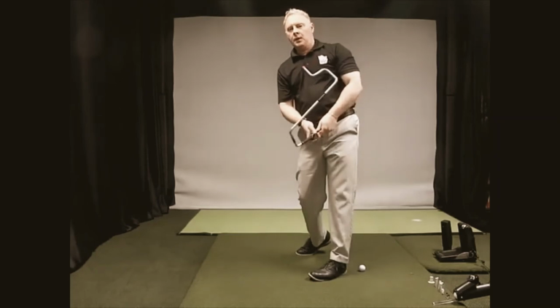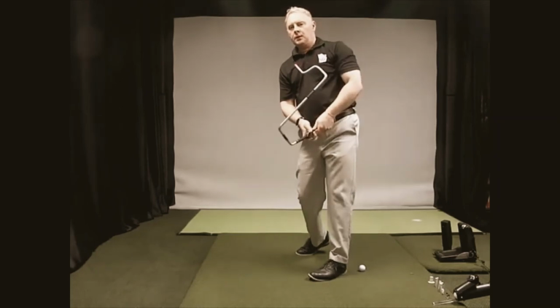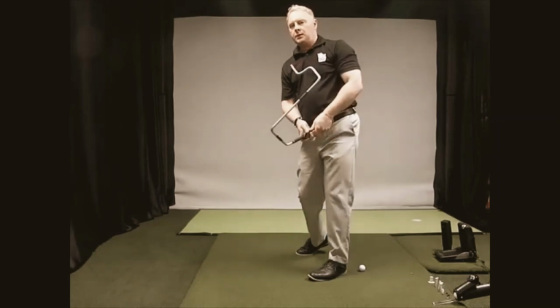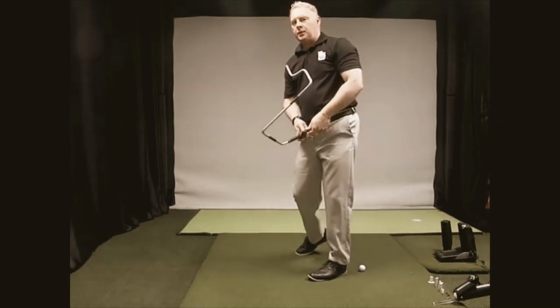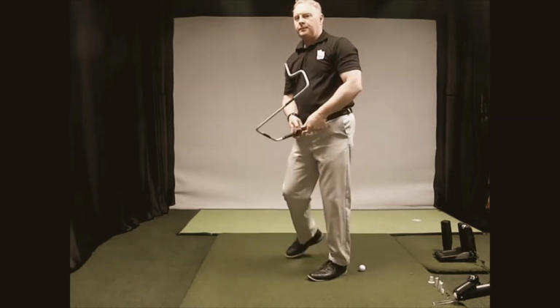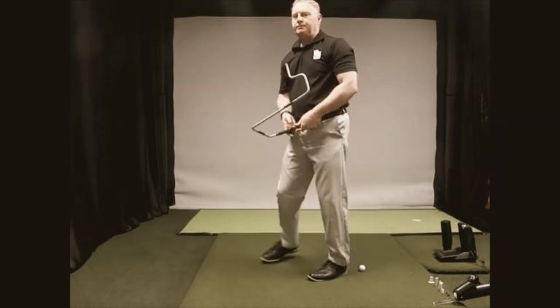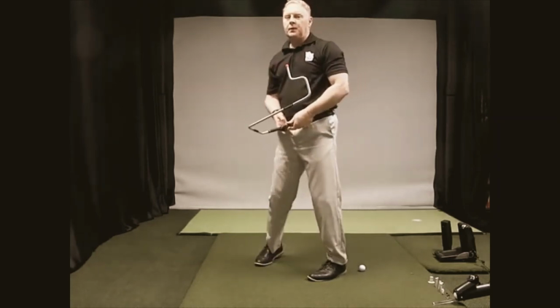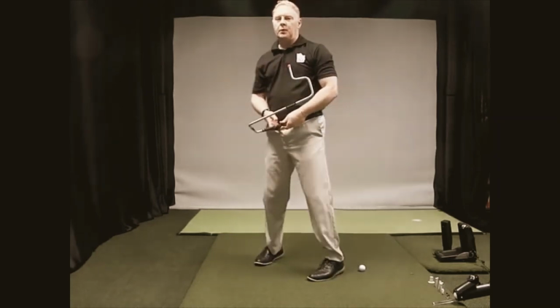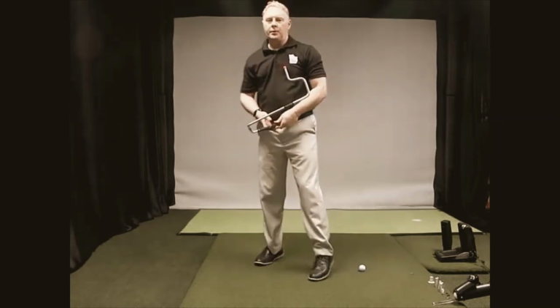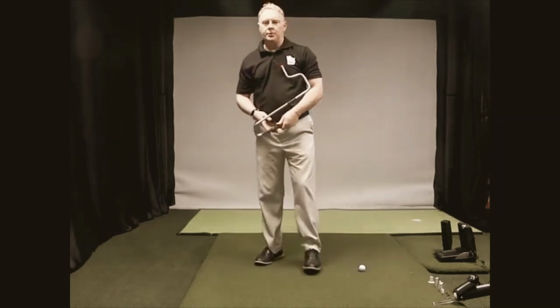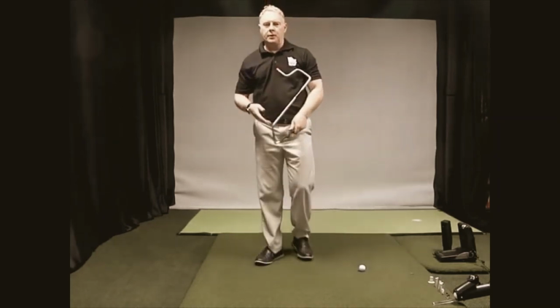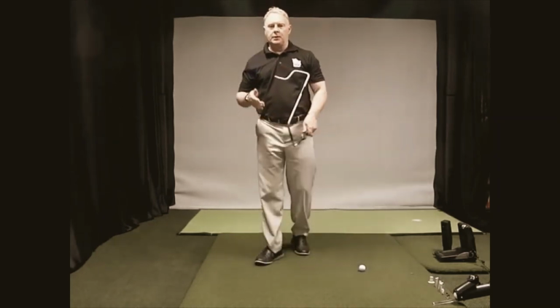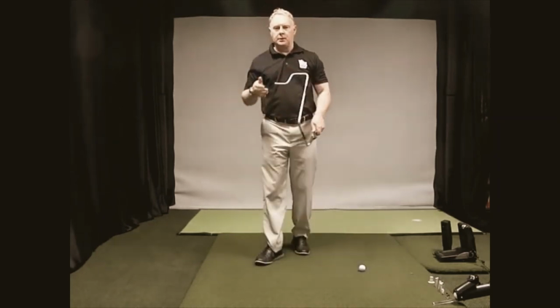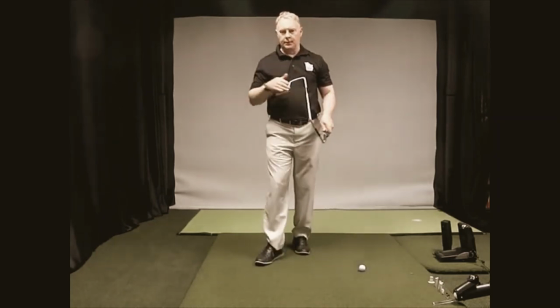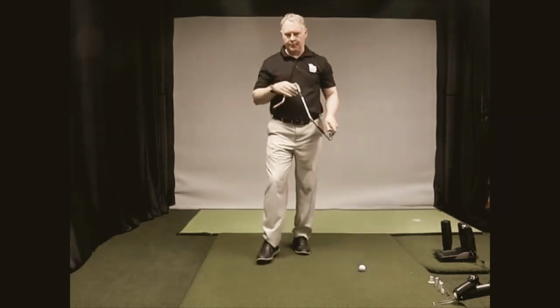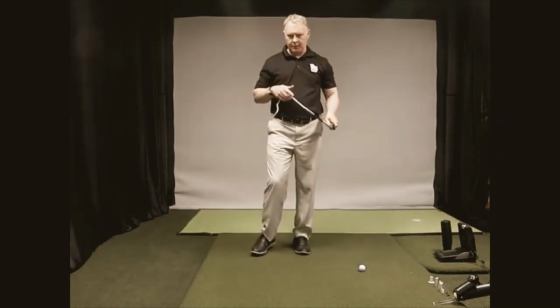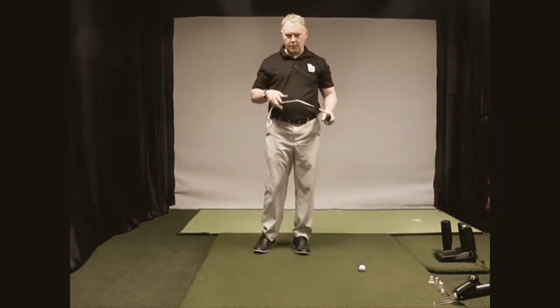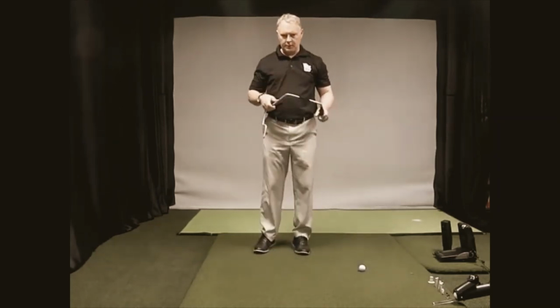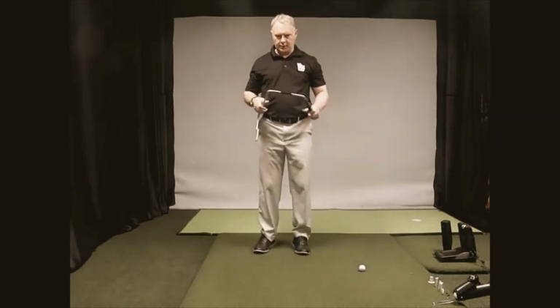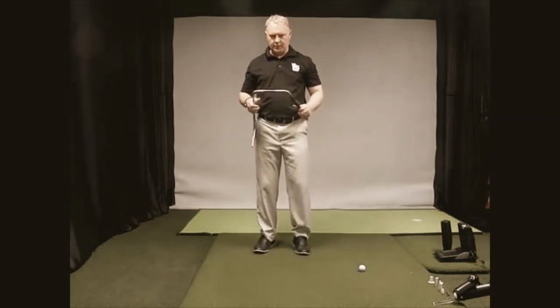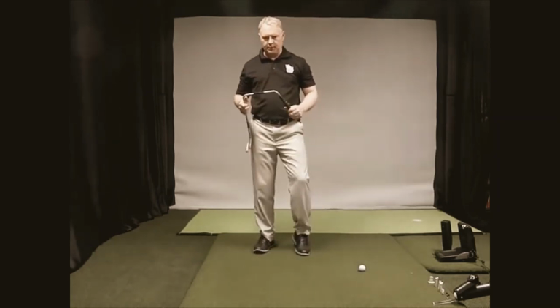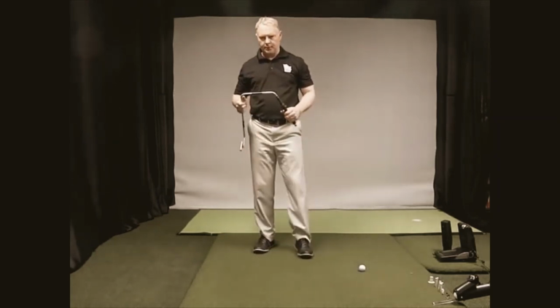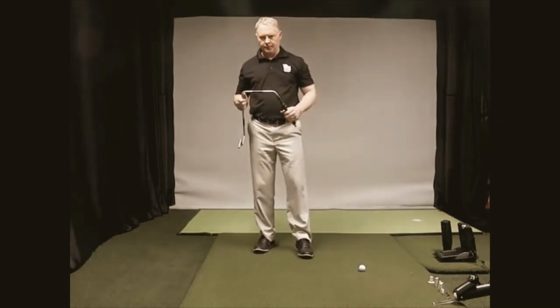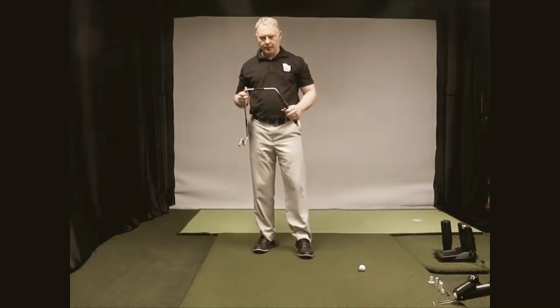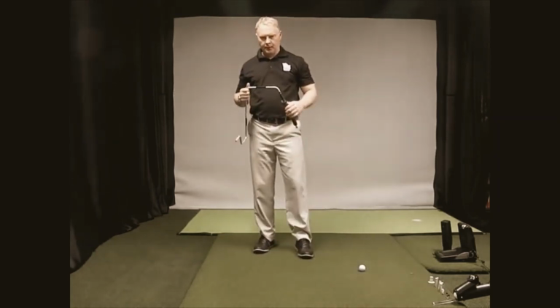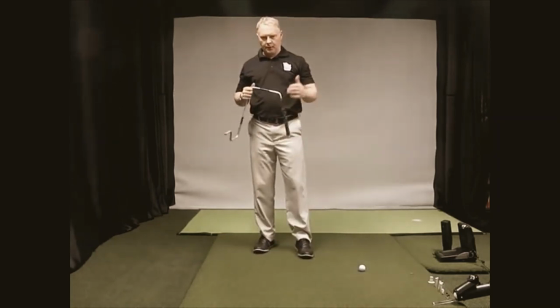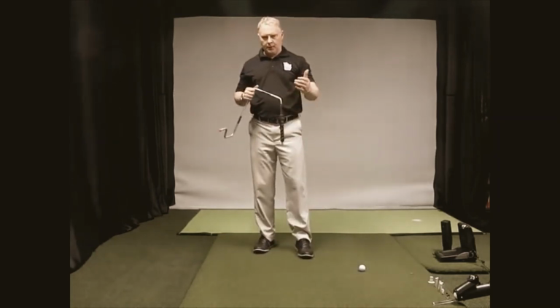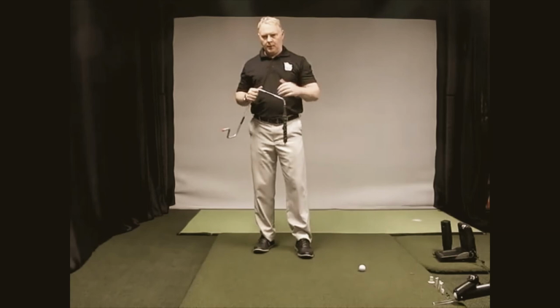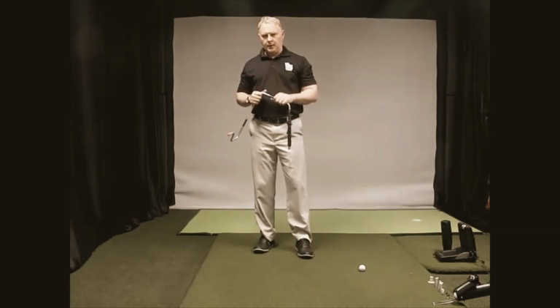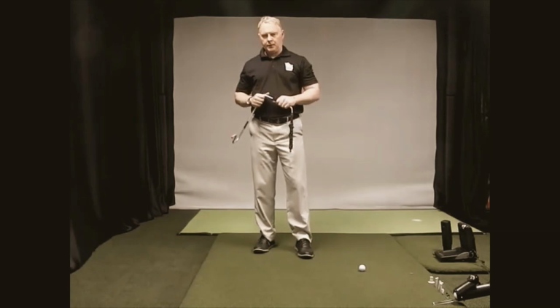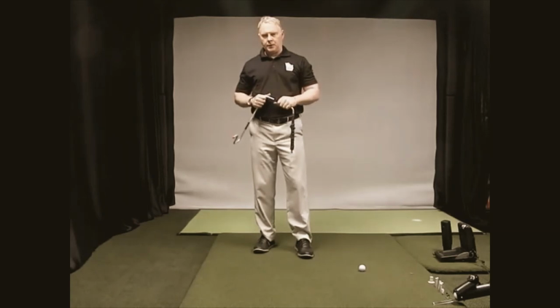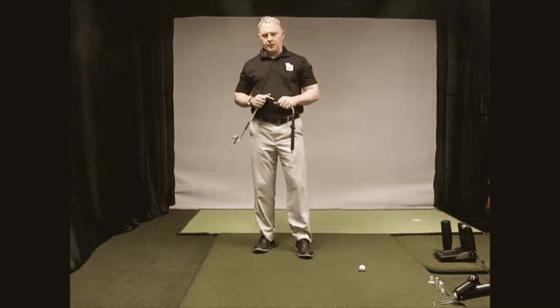Hope you enjoyed this. Any questions, let us know — thanks for watching.